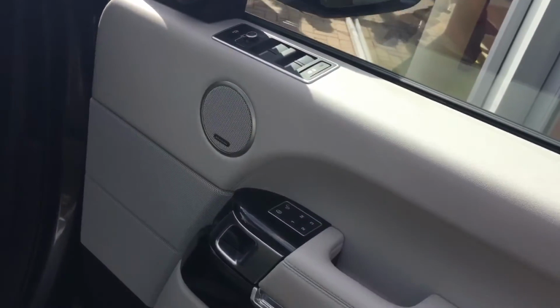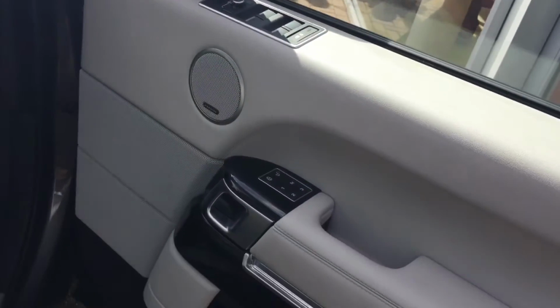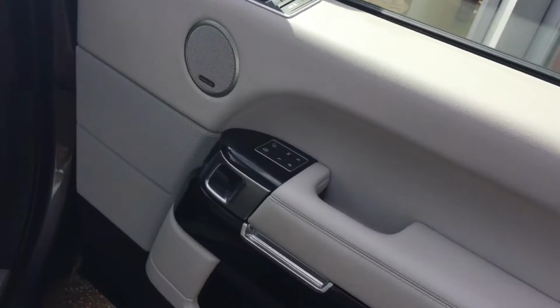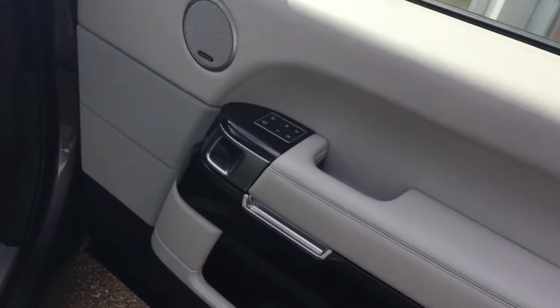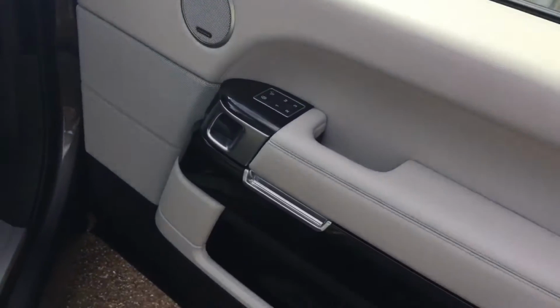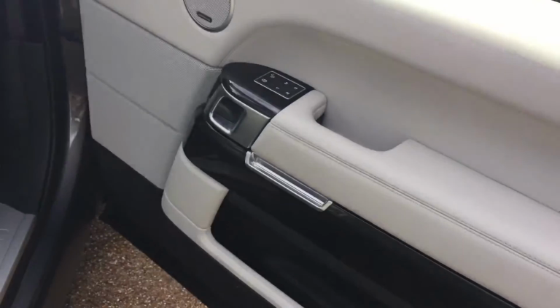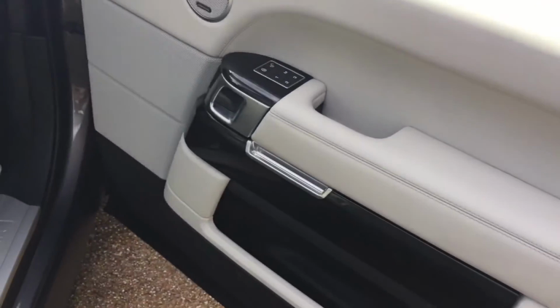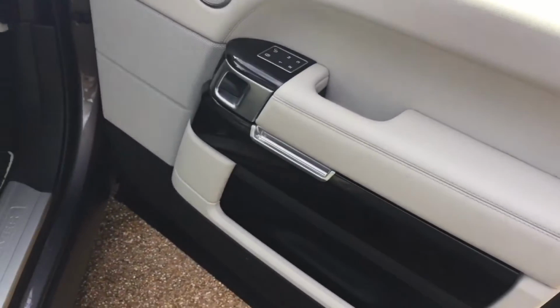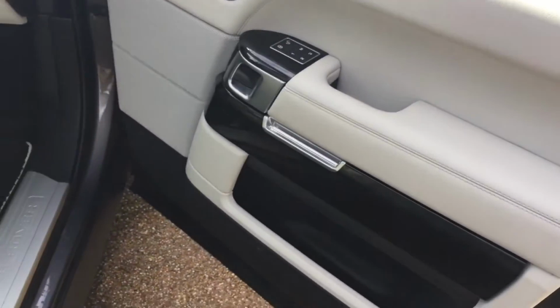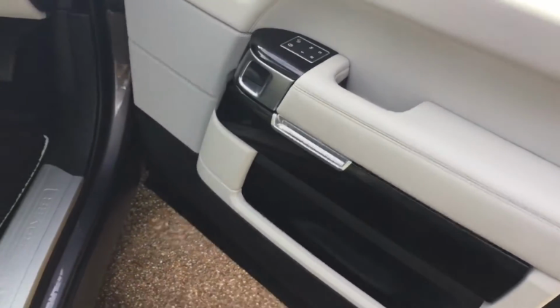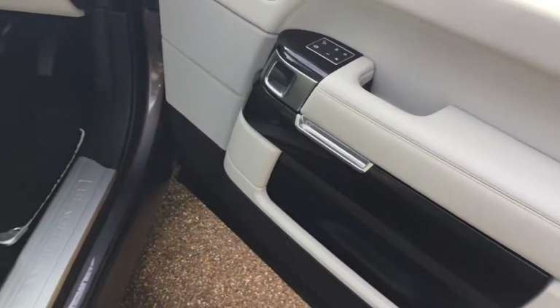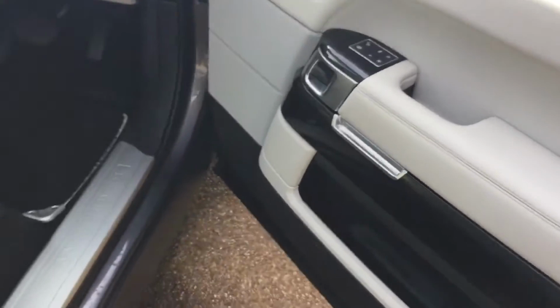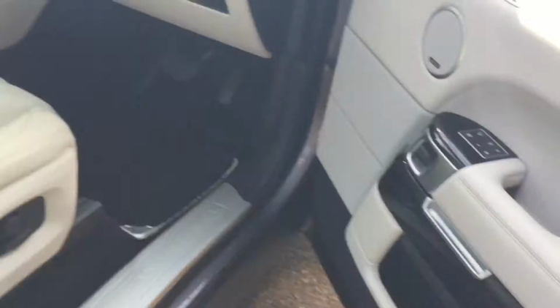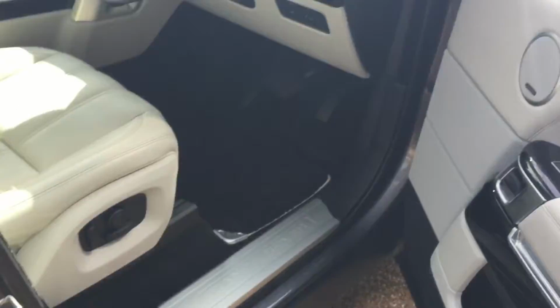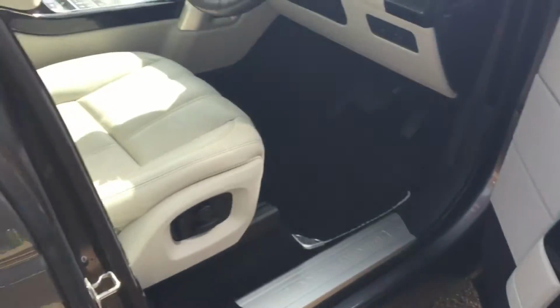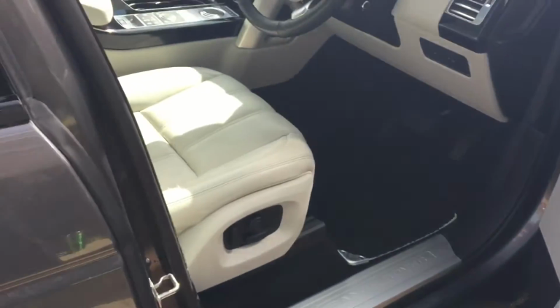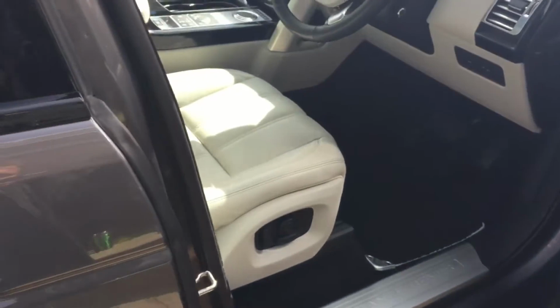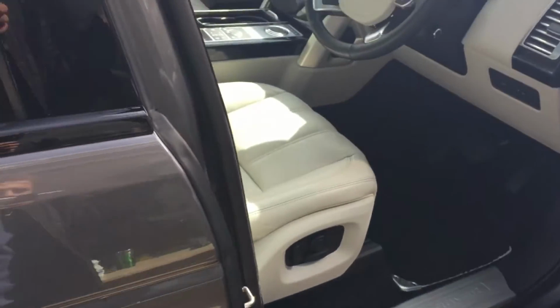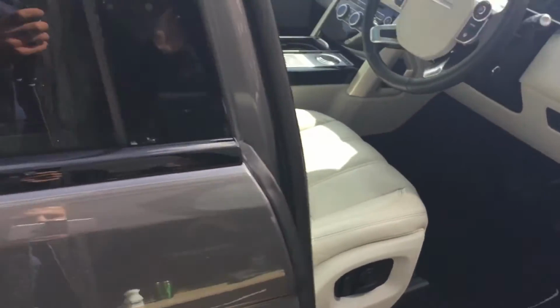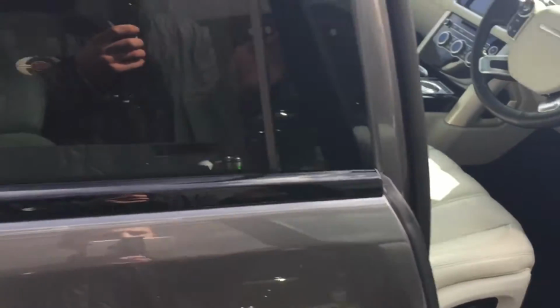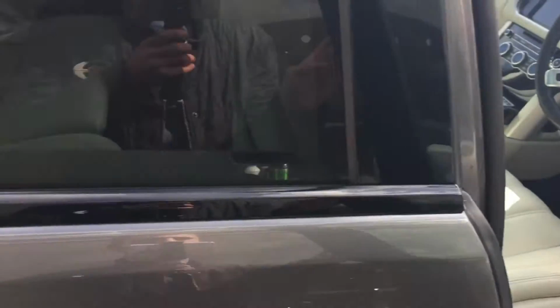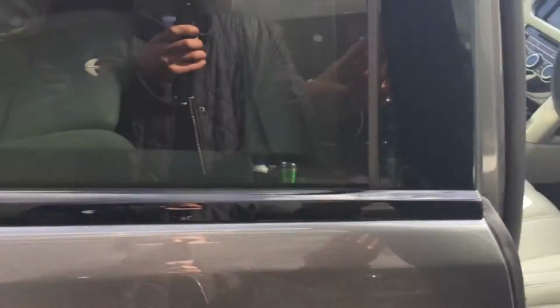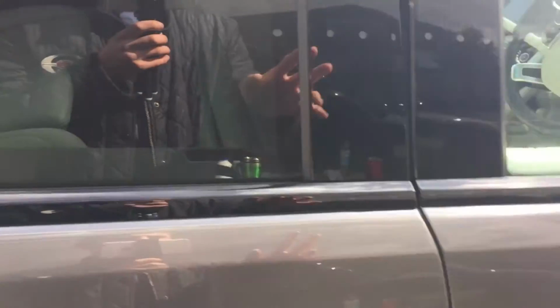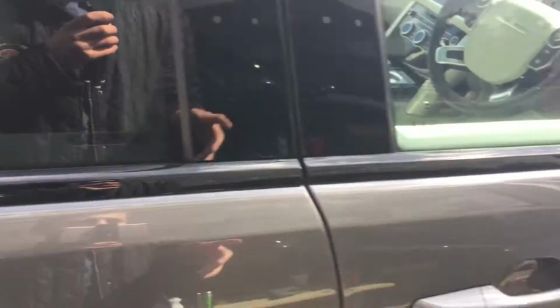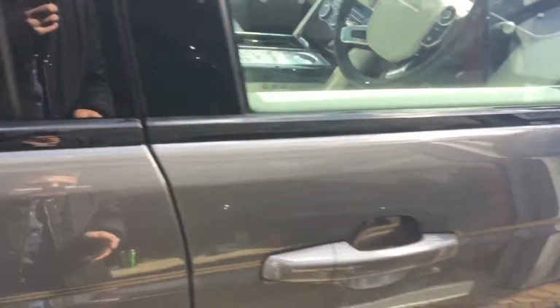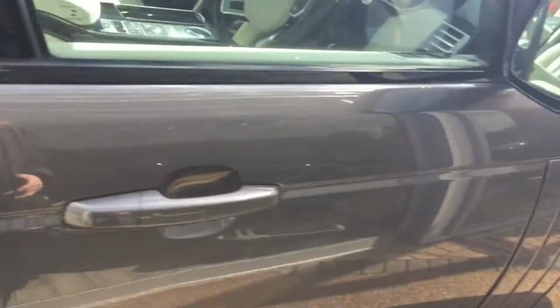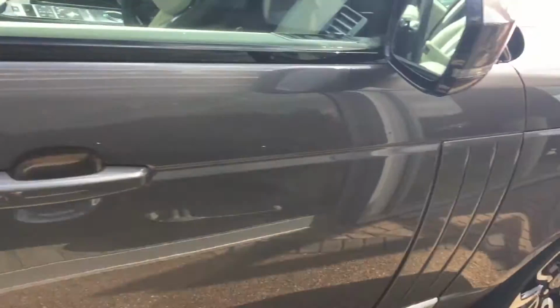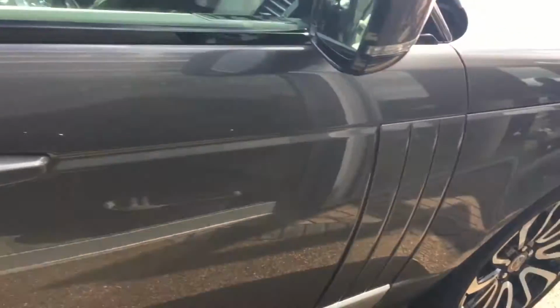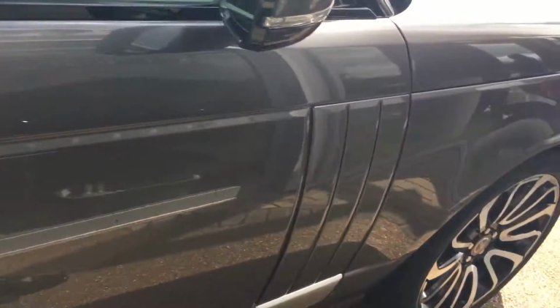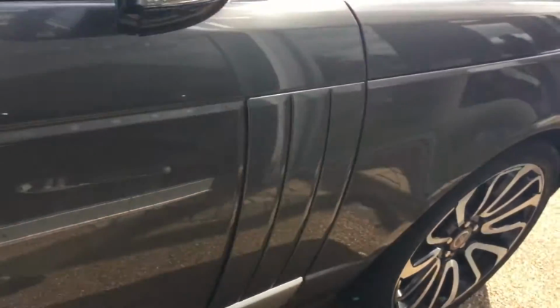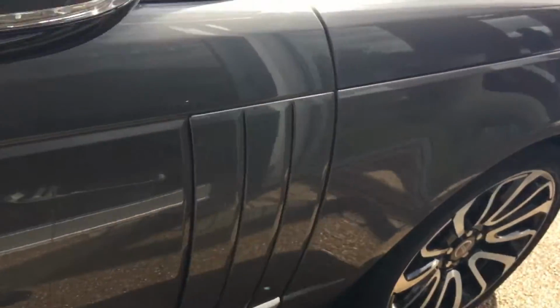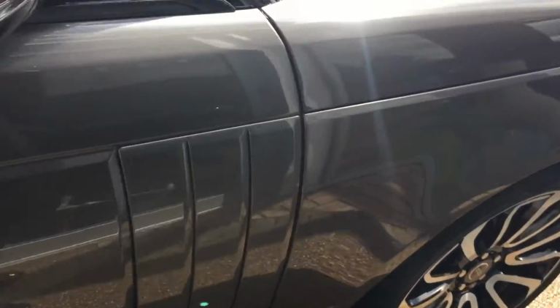I hope you enjoyed the walk around of this Range Rover. We look forward to hearing back from you very soon.